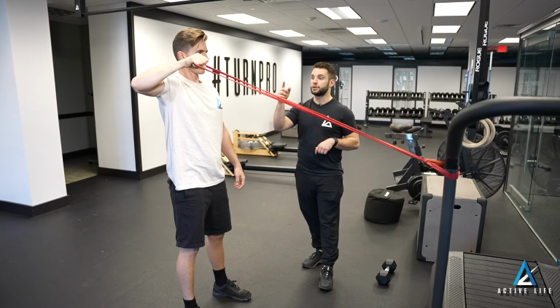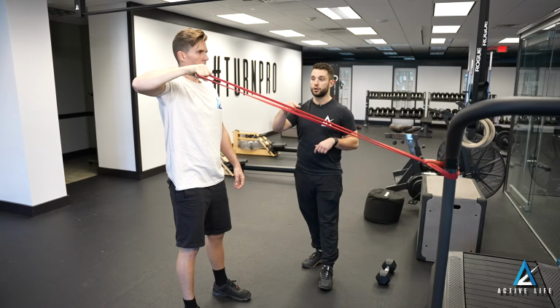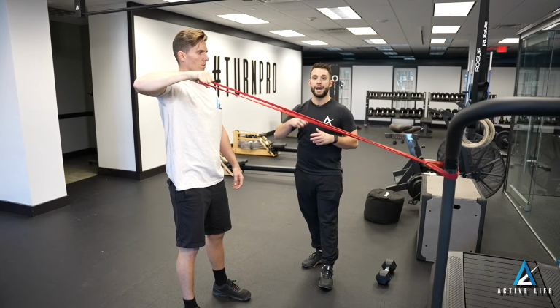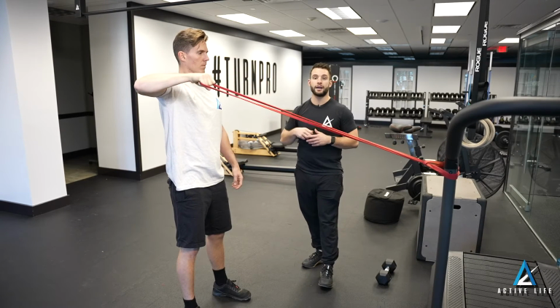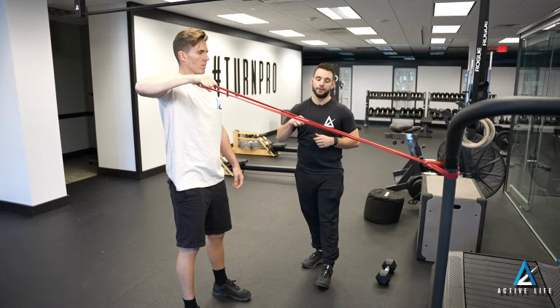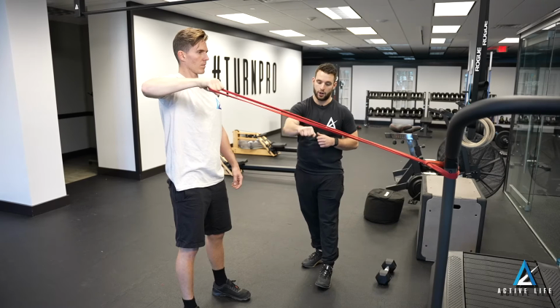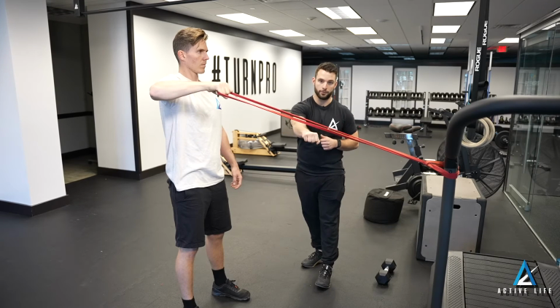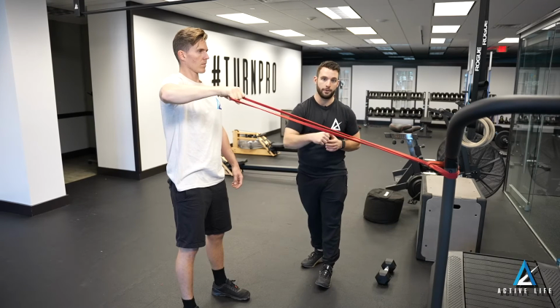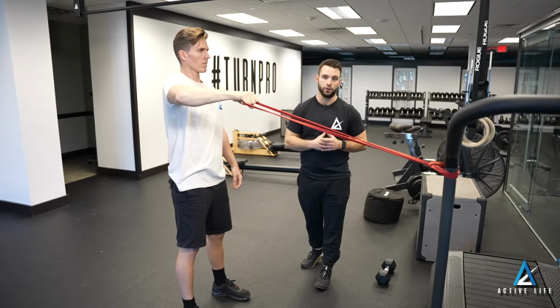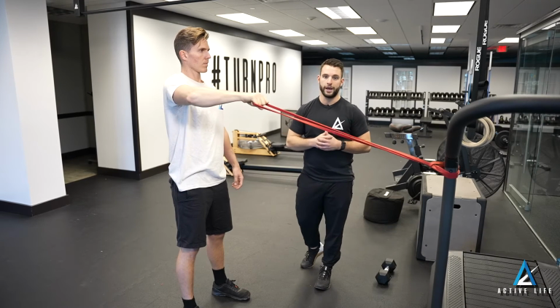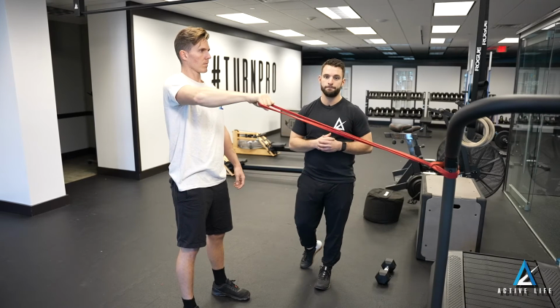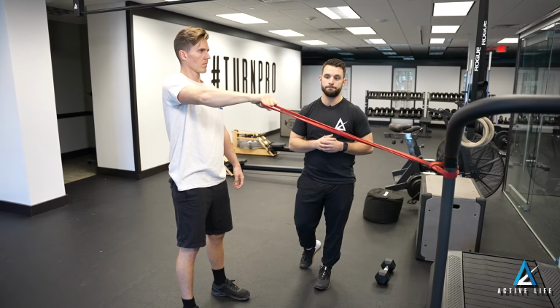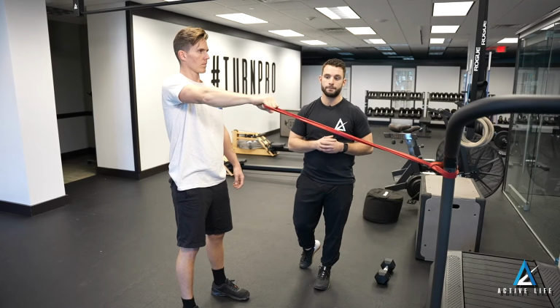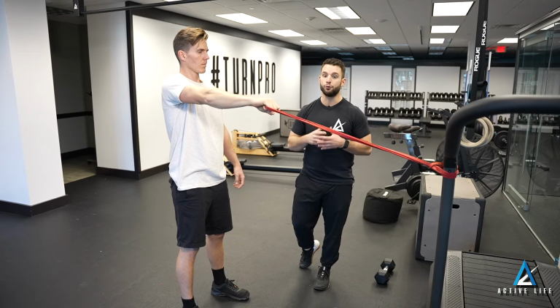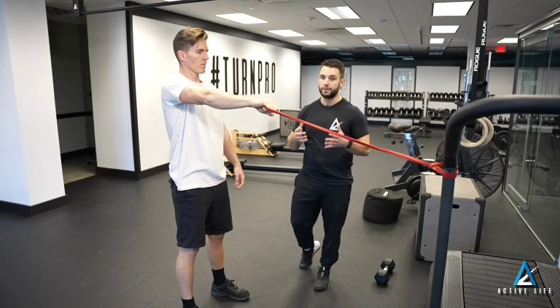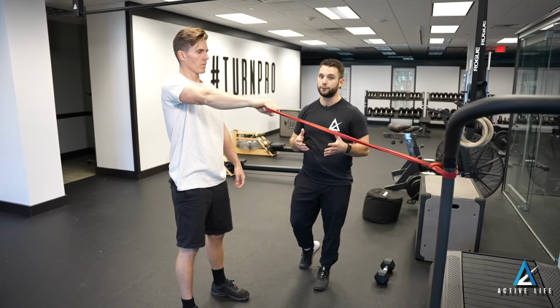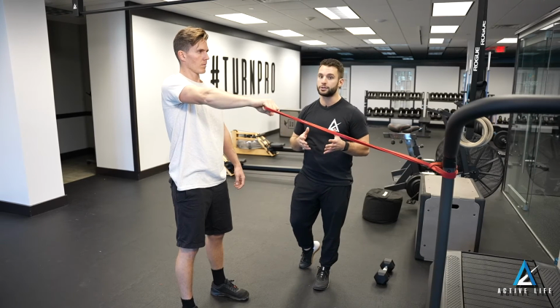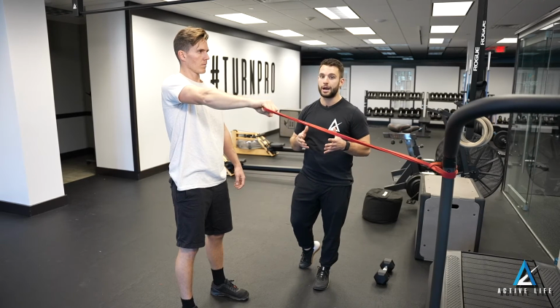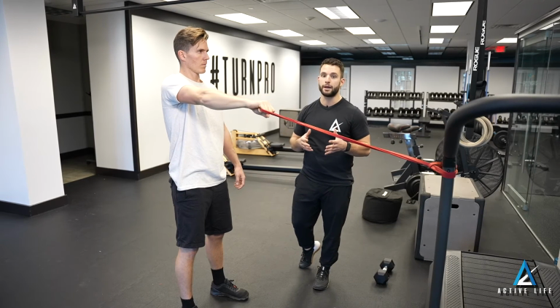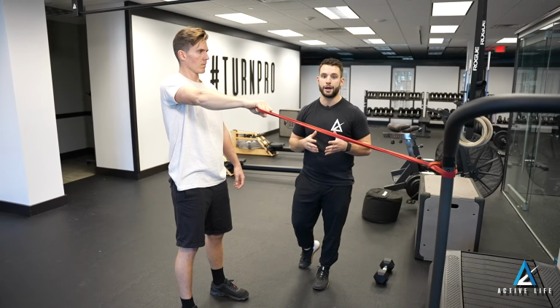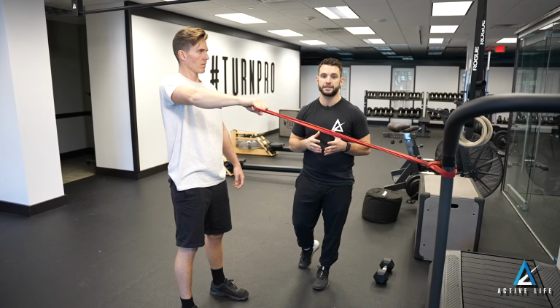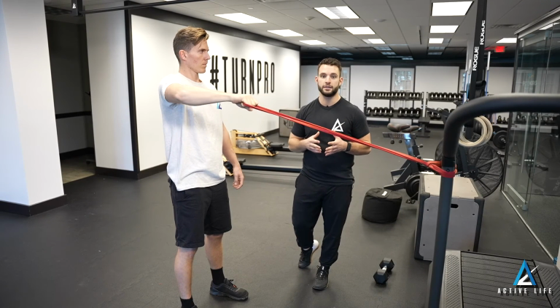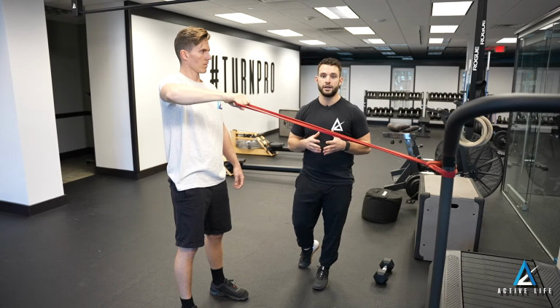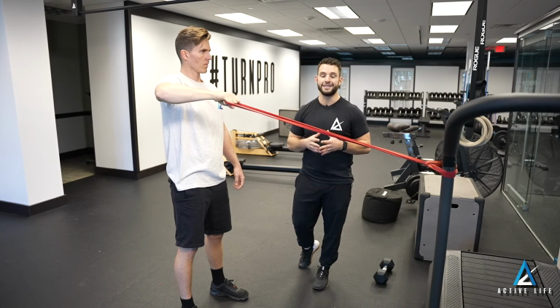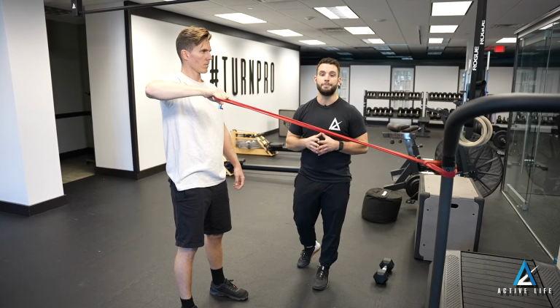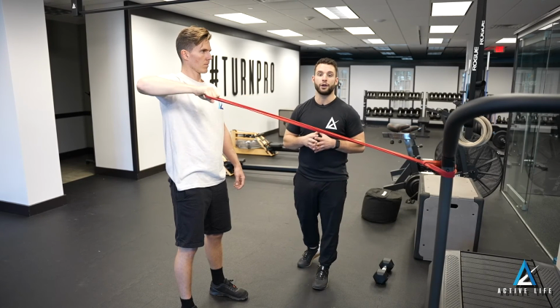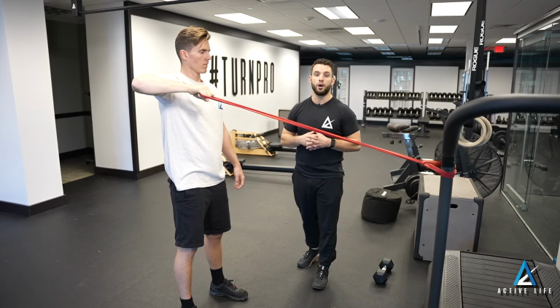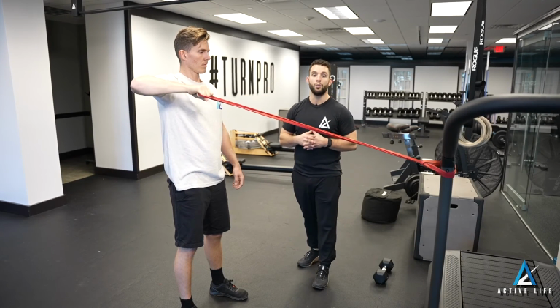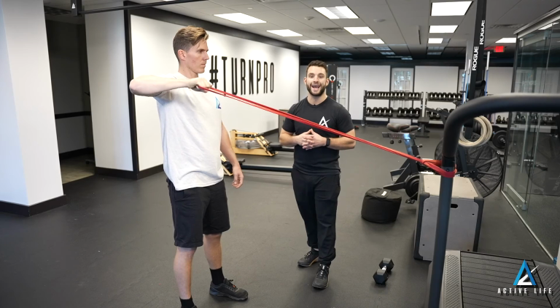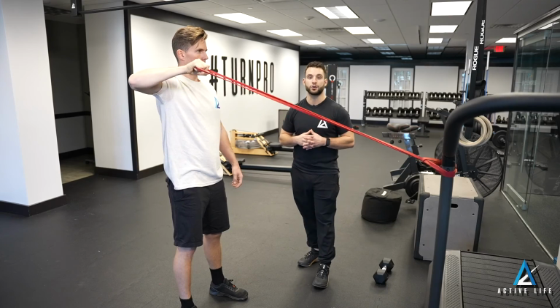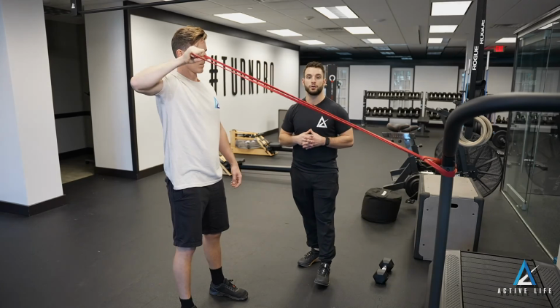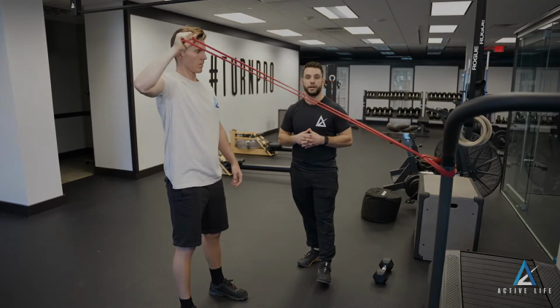Return back, let the arm come in all the way, and repeat for the prescribed amount of reps. This is band row with external rotation.